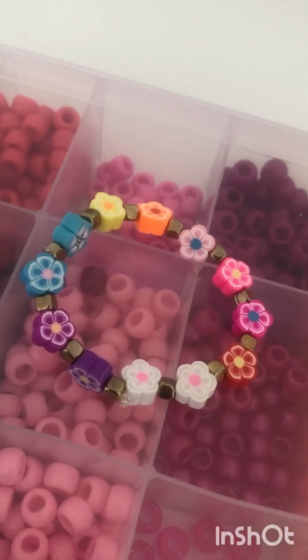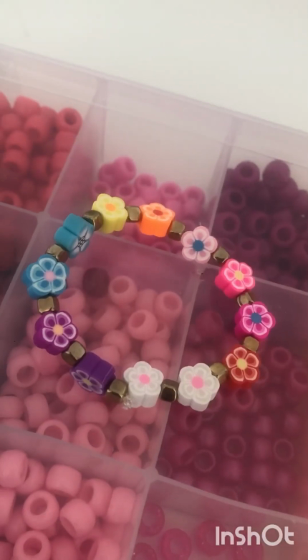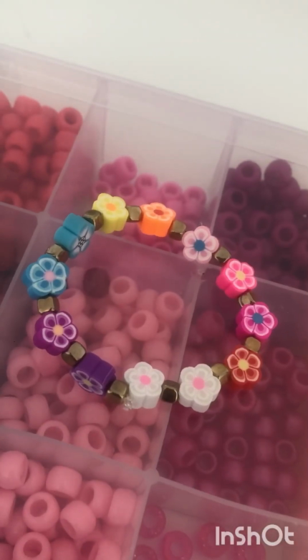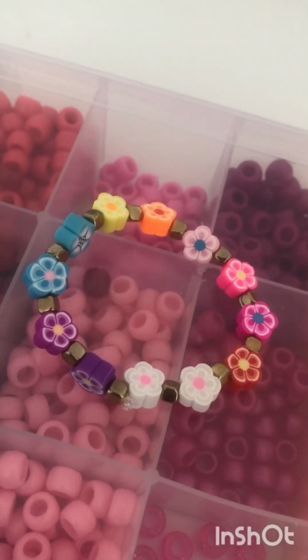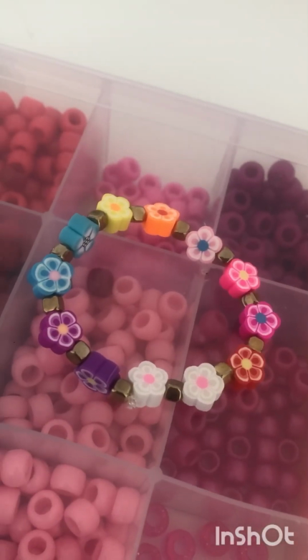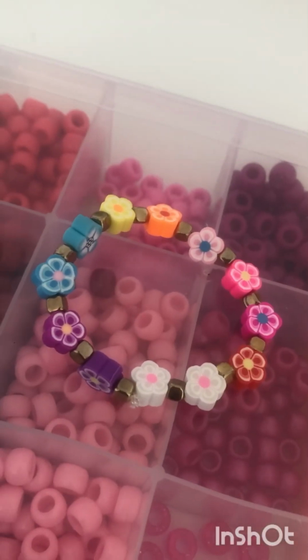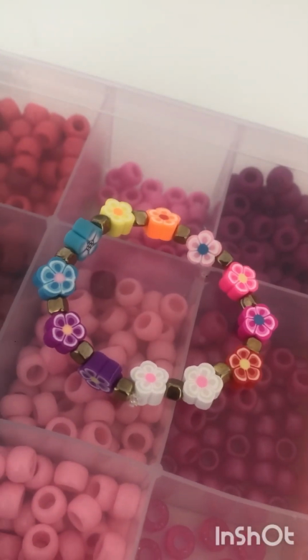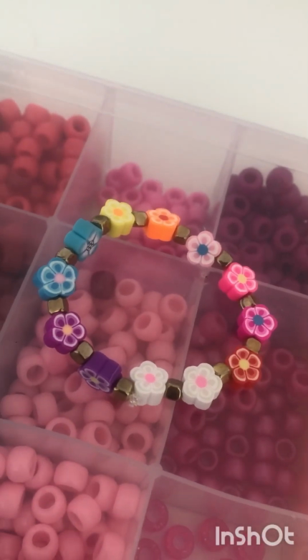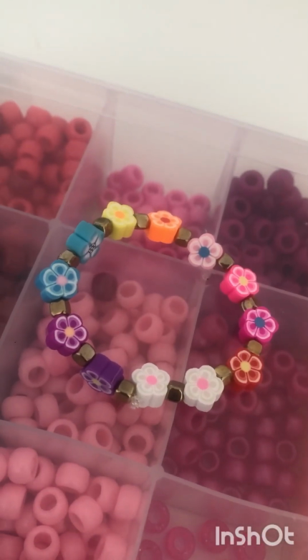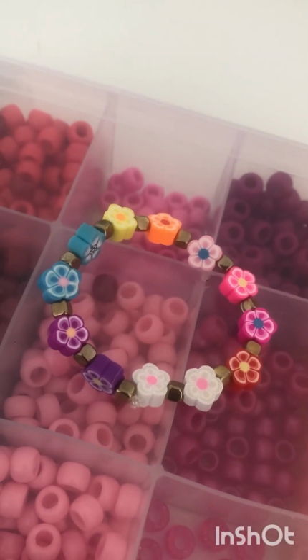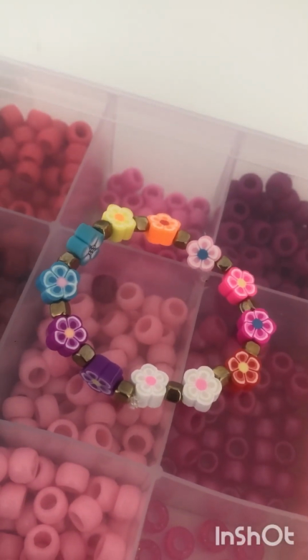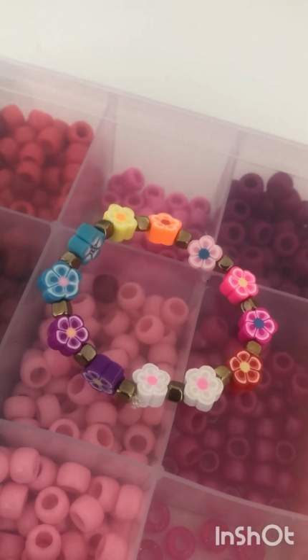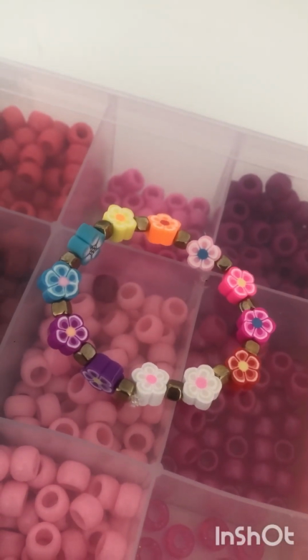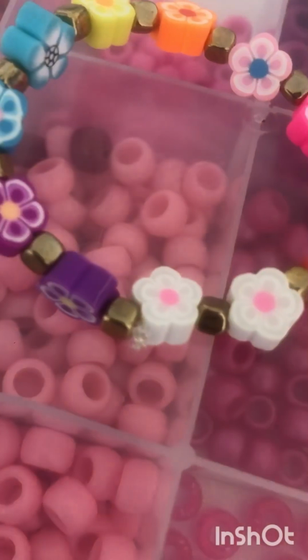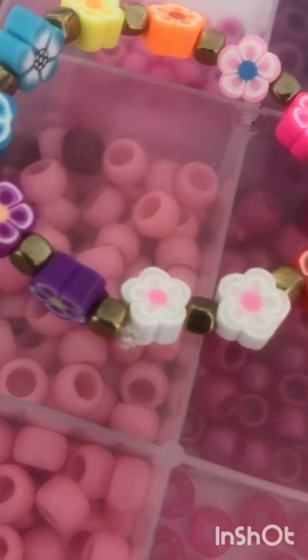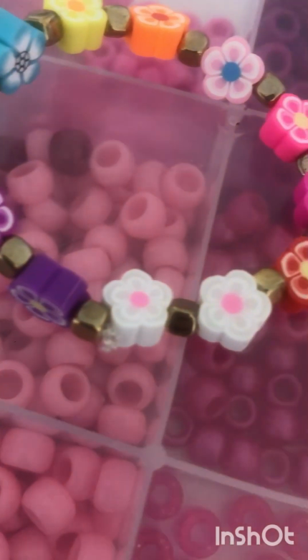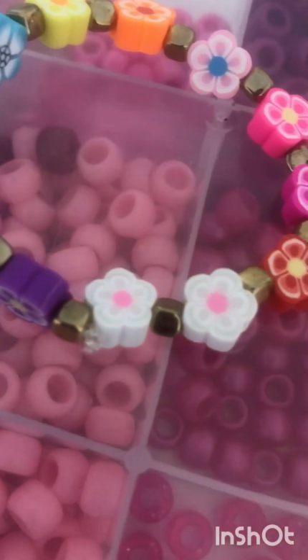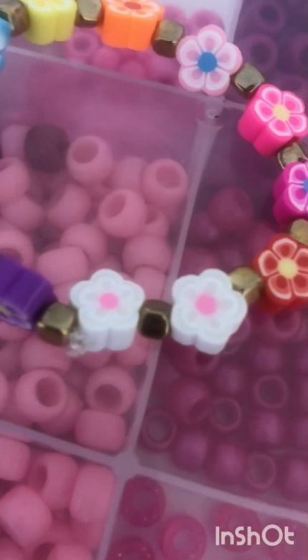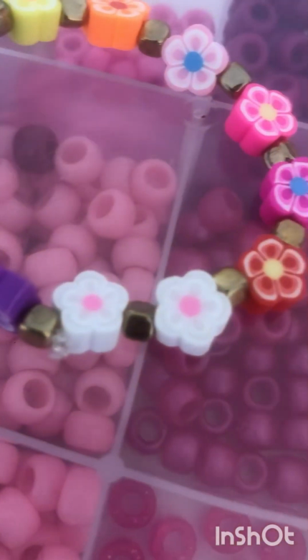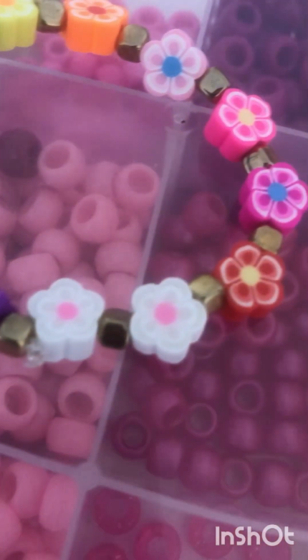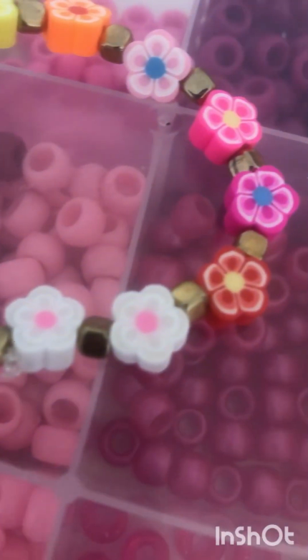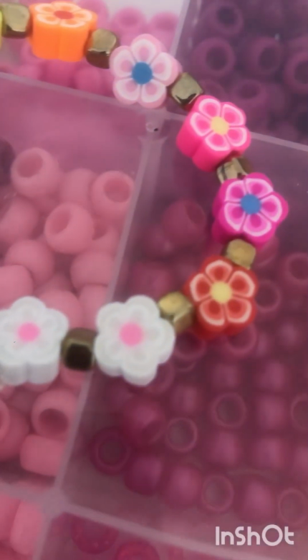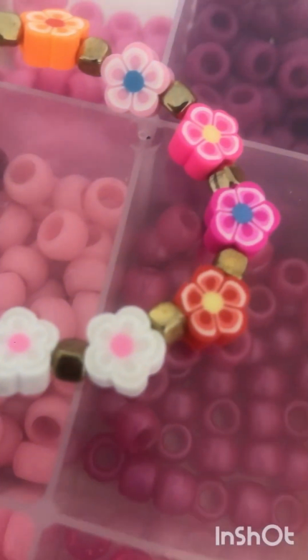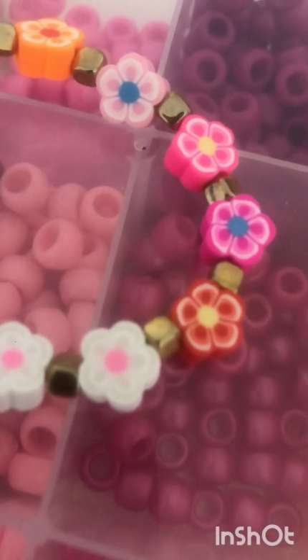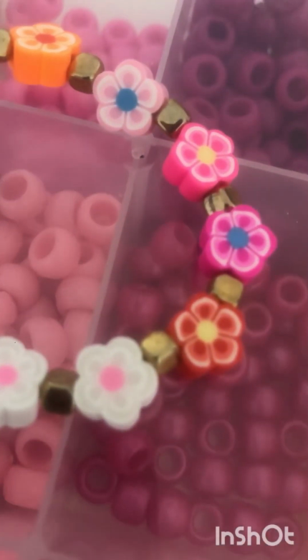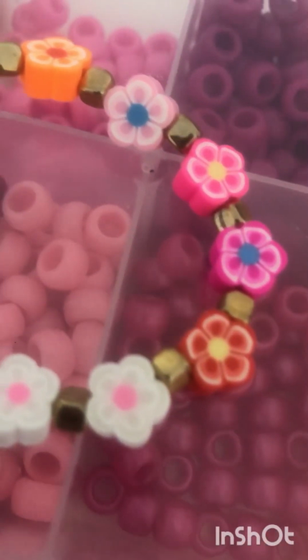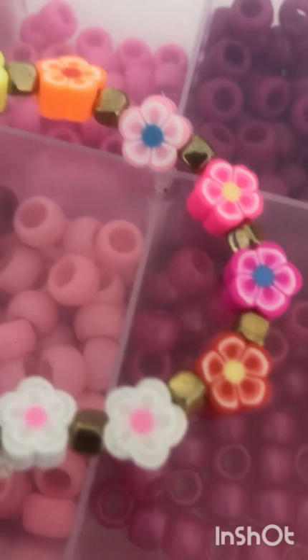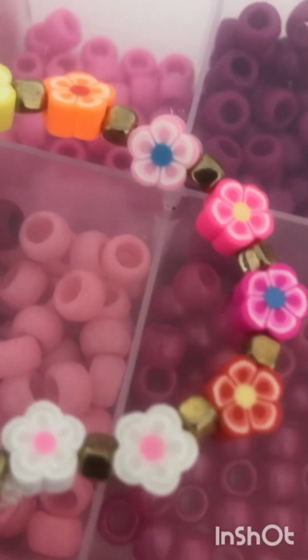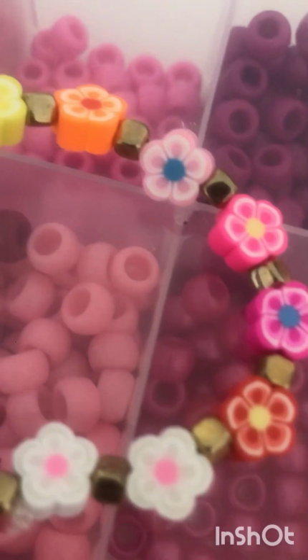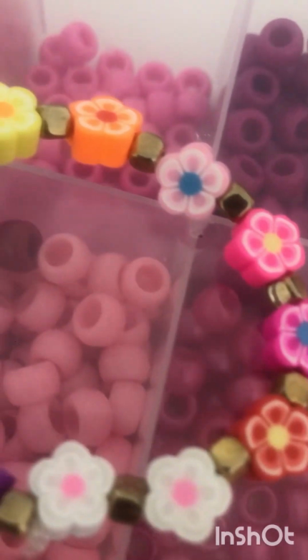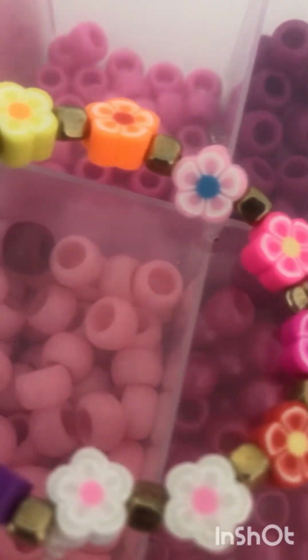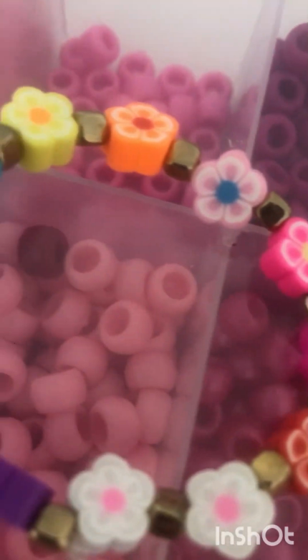And here's the final result of the bracelet. Do you guys like it? Tell me in the comments down below.